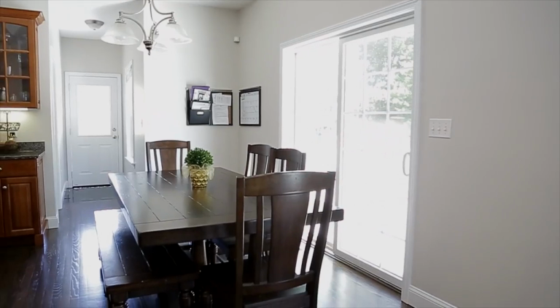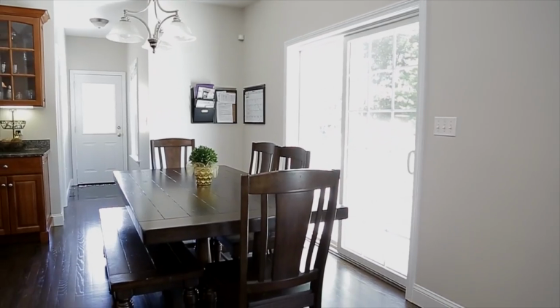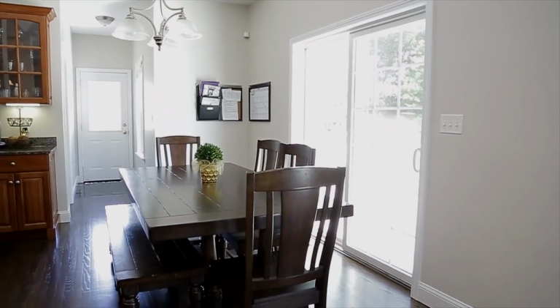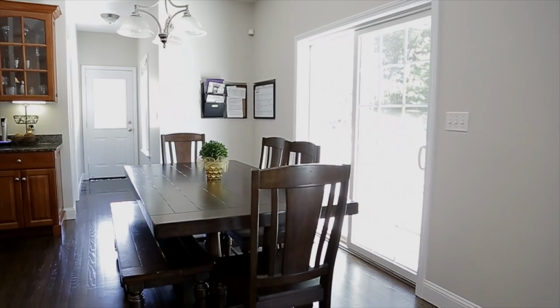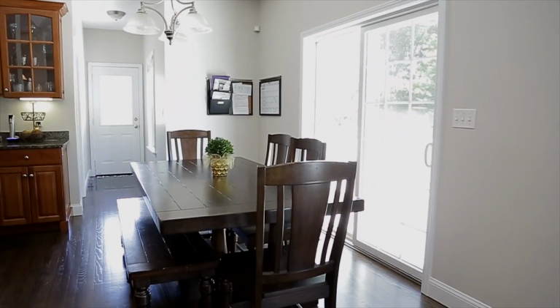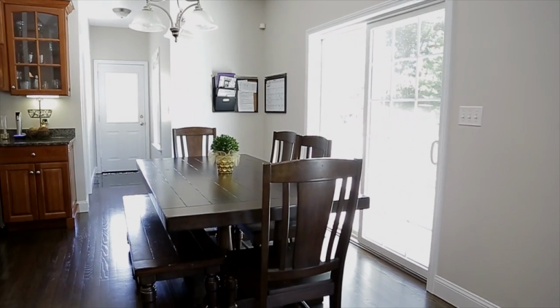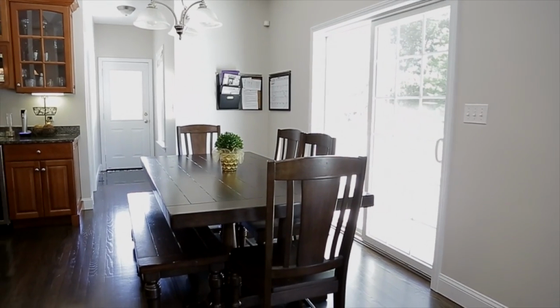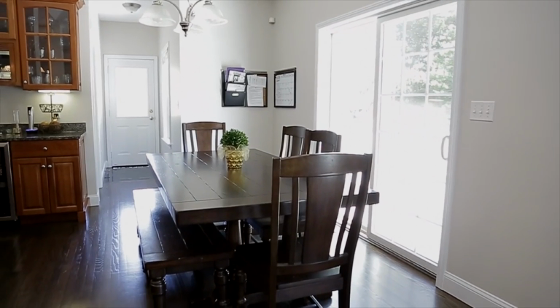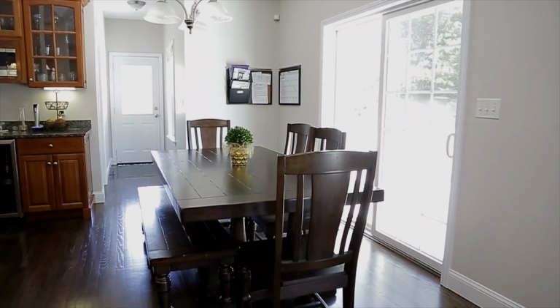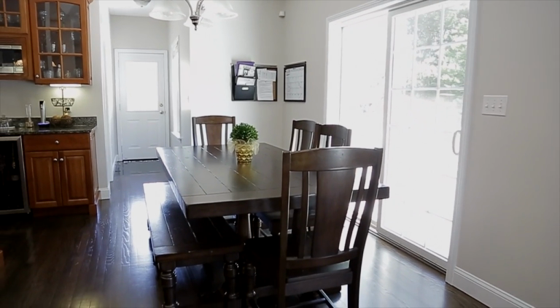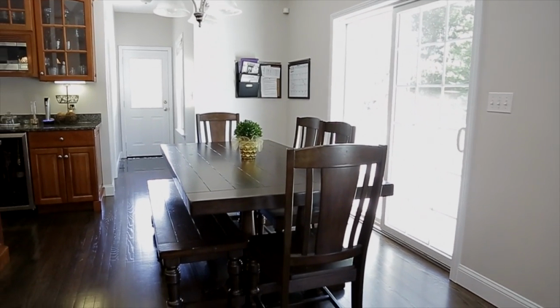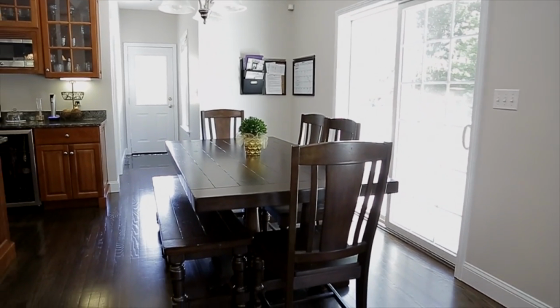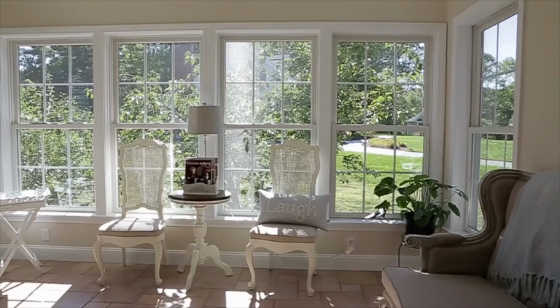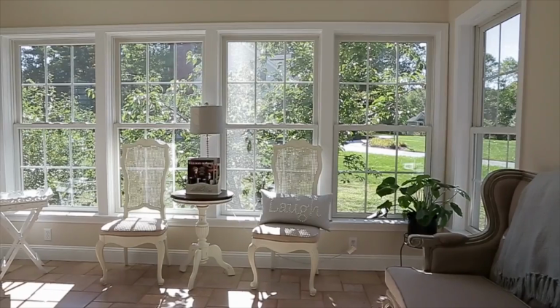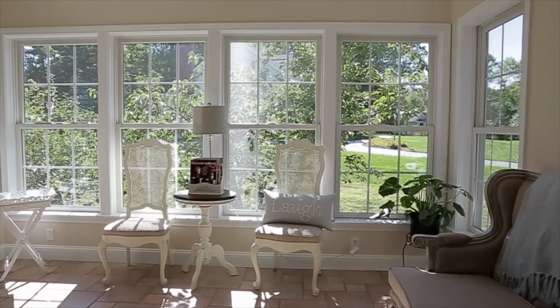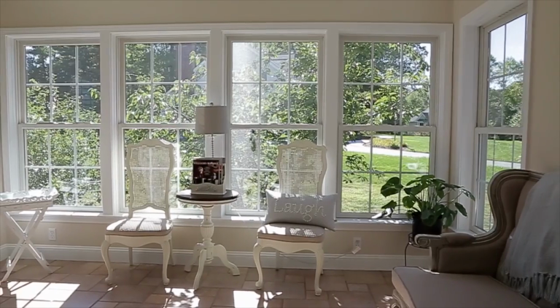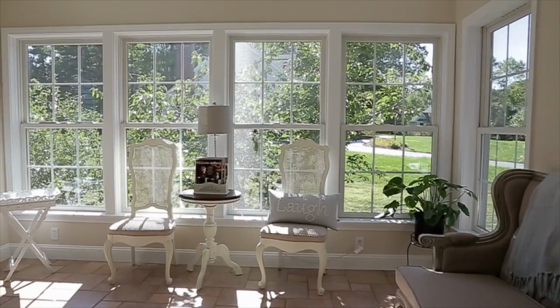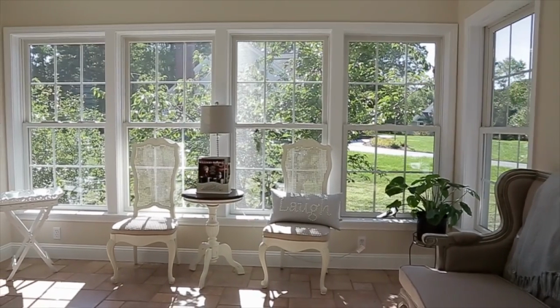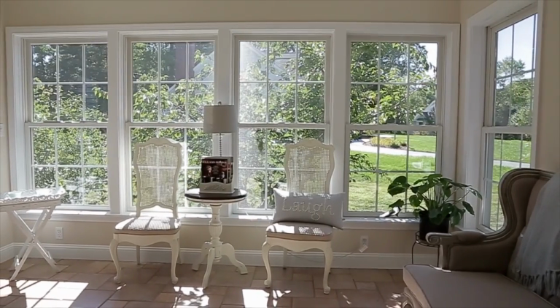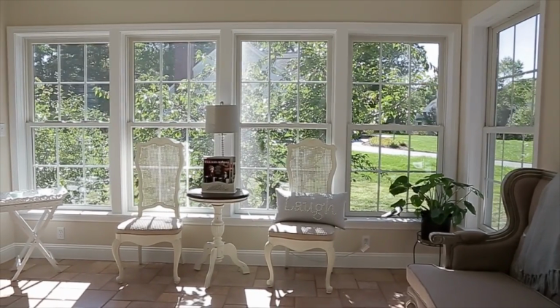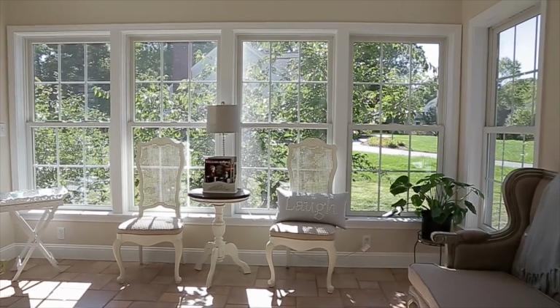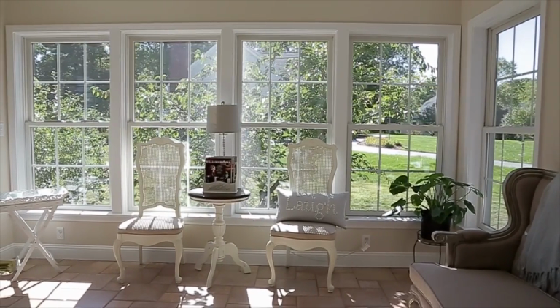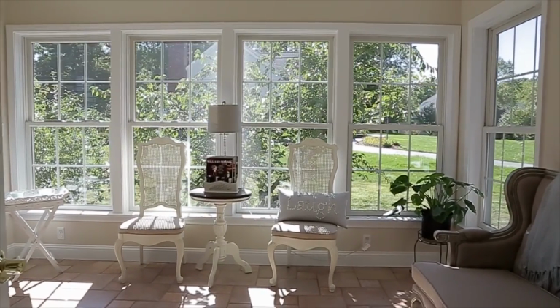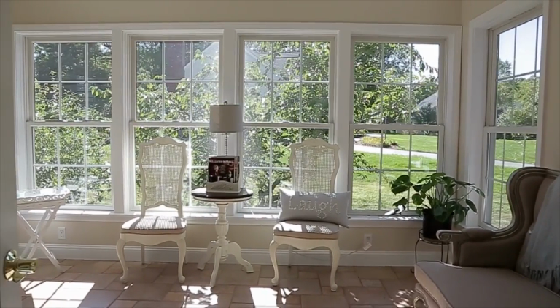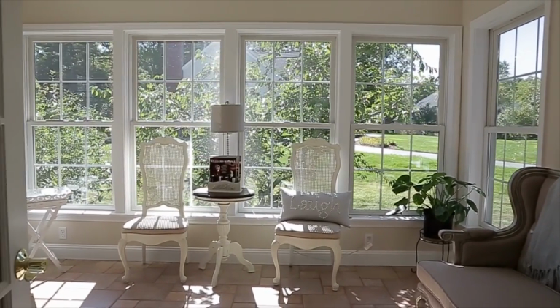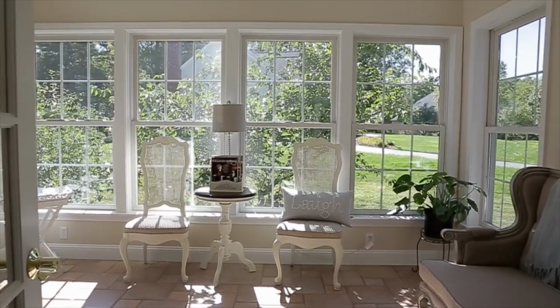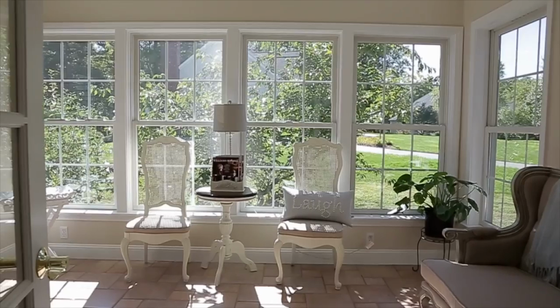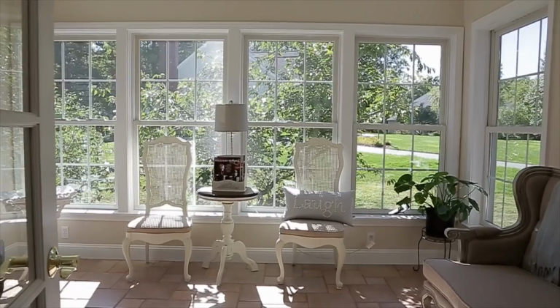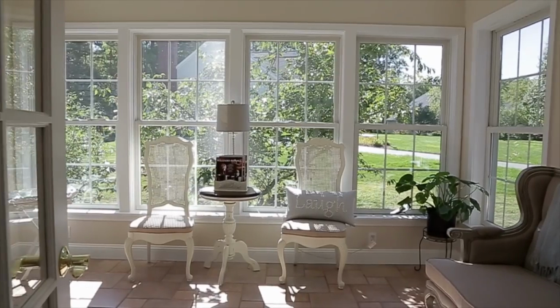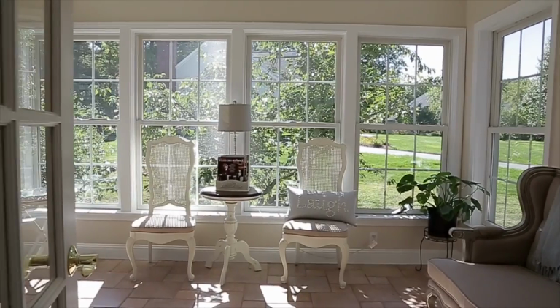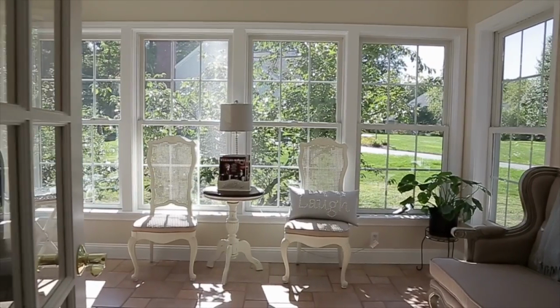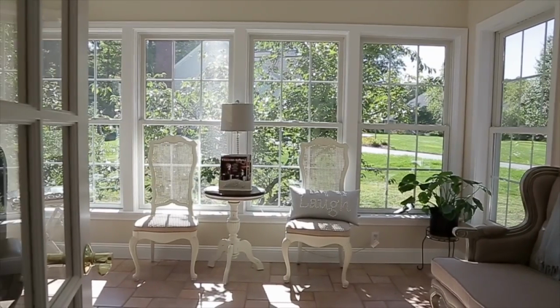Sliding glass doors lead to an expansive deck while the beautifully tiled sunroom lets in an abundance of light.